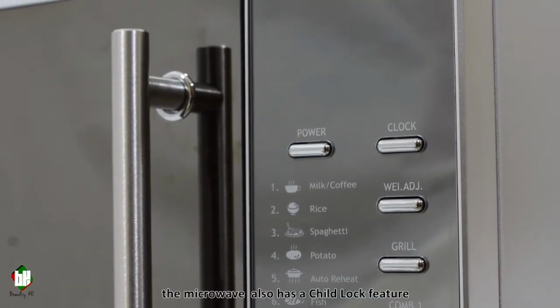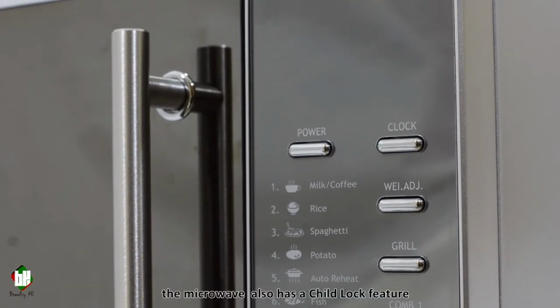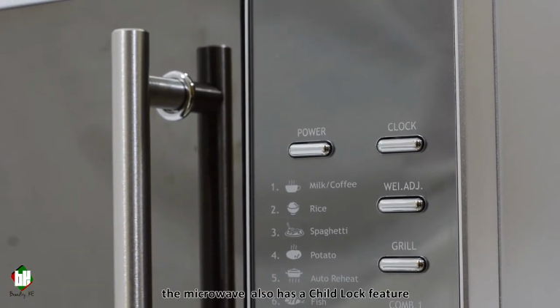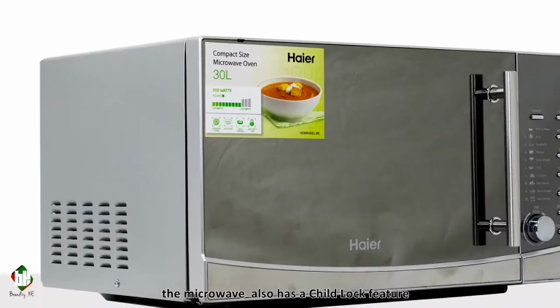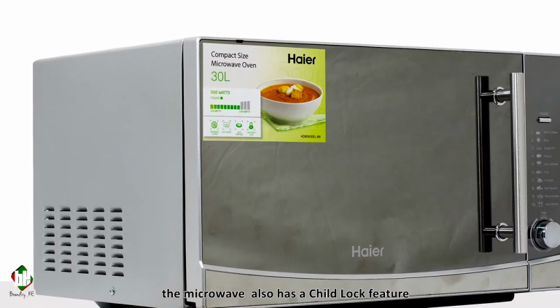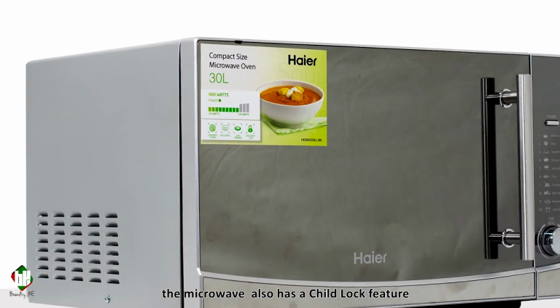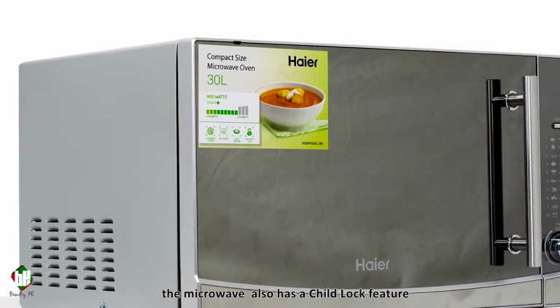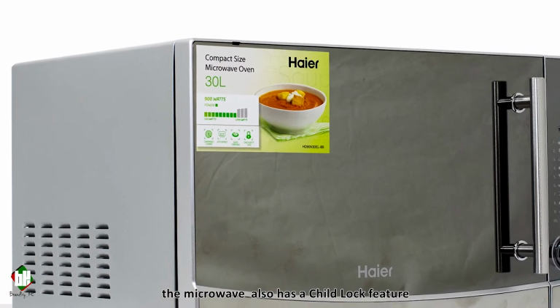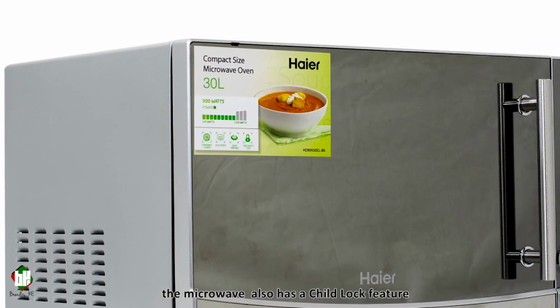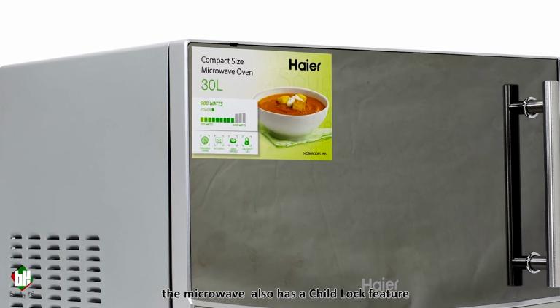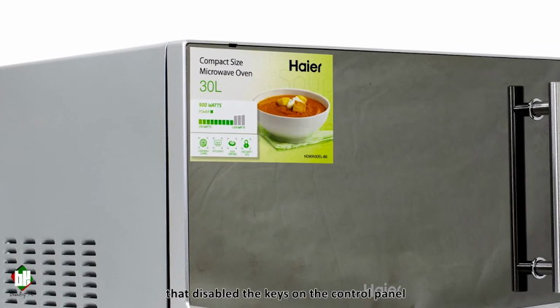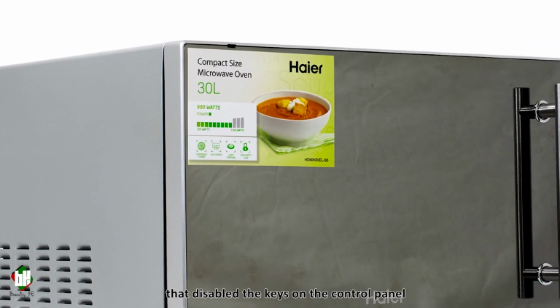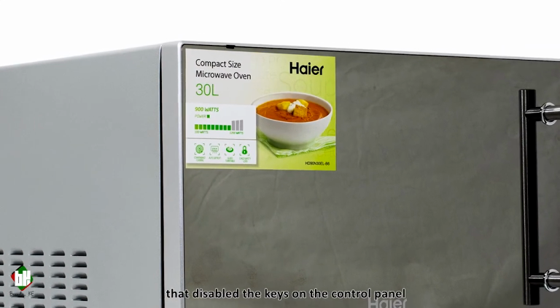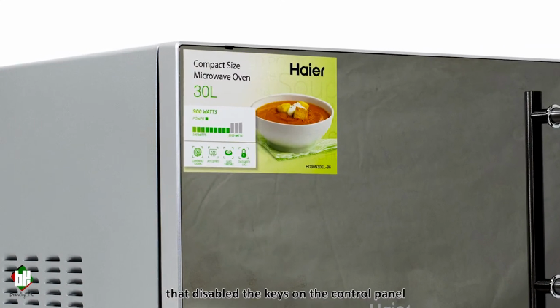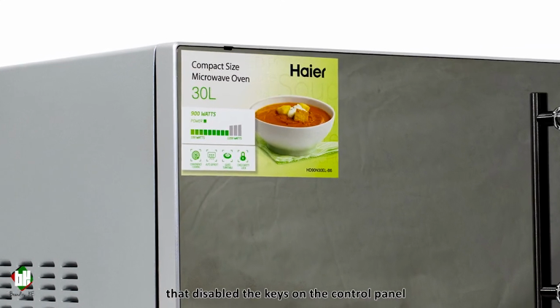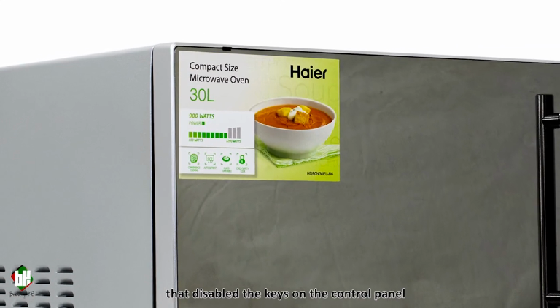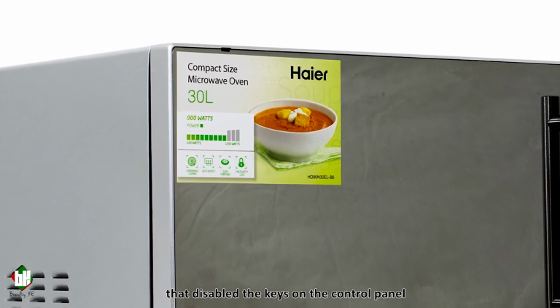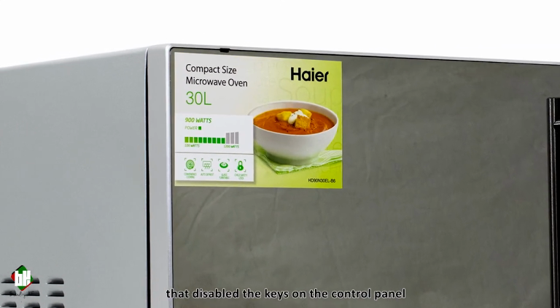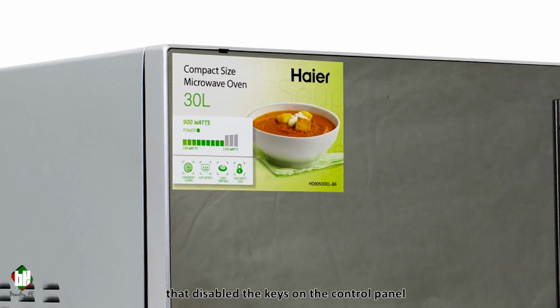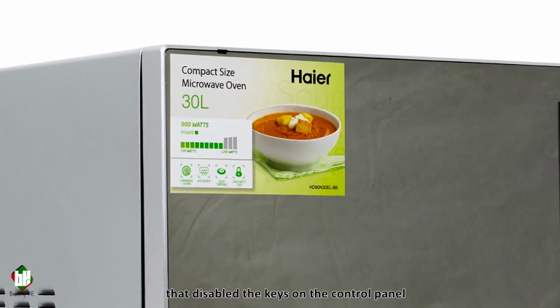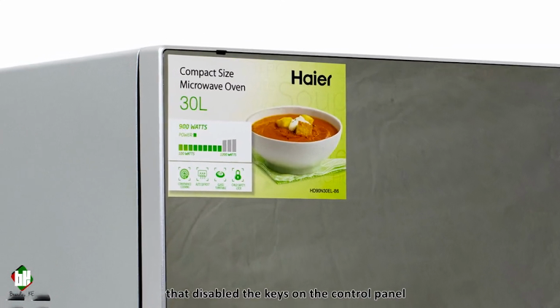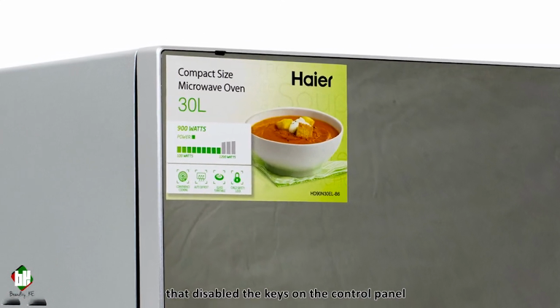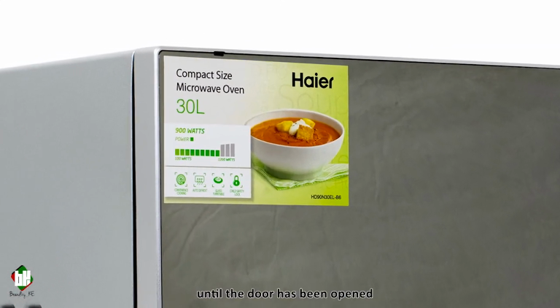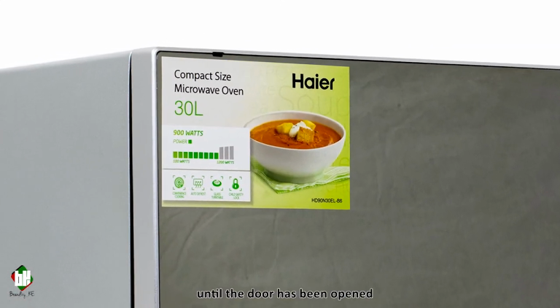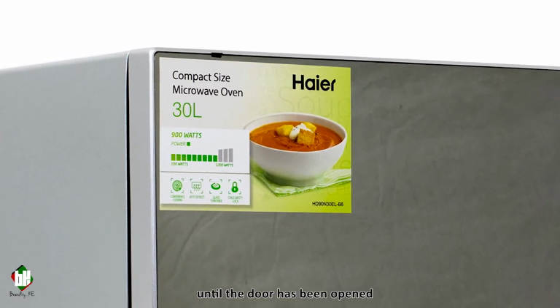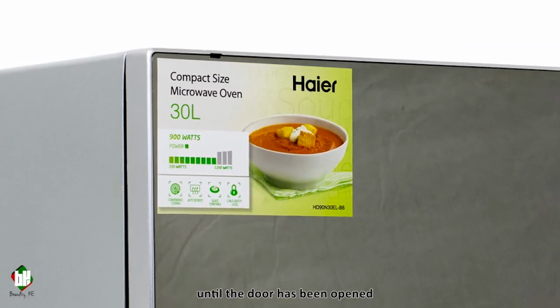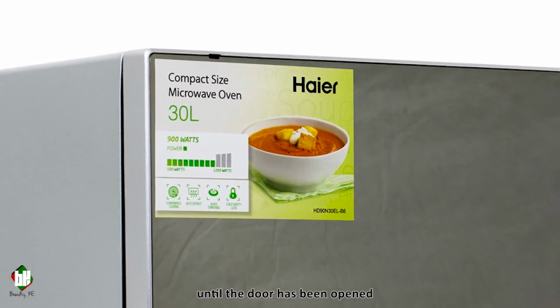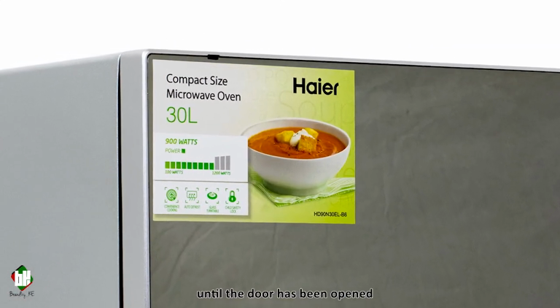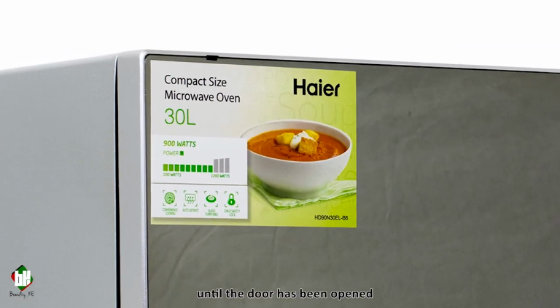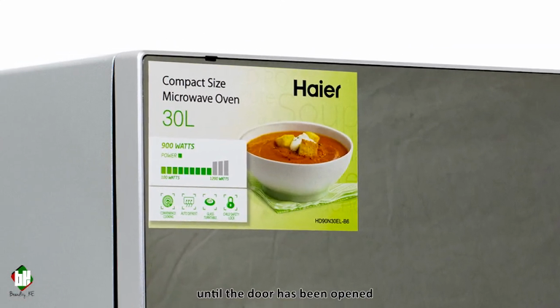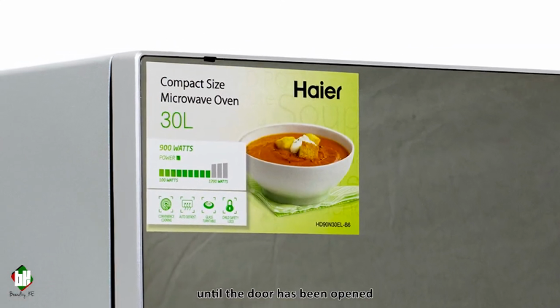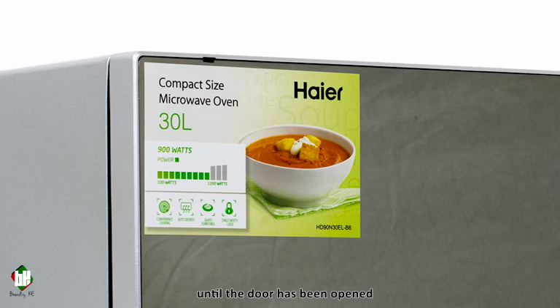The microwave also has a tray-lock feature that disables the keys on the control panel until the door has been opened.